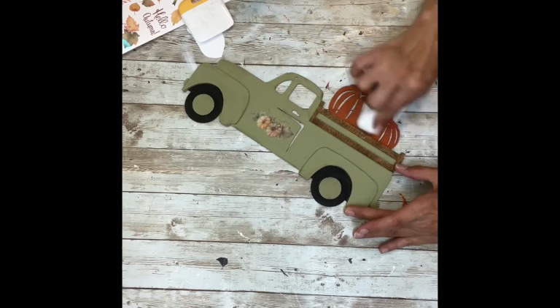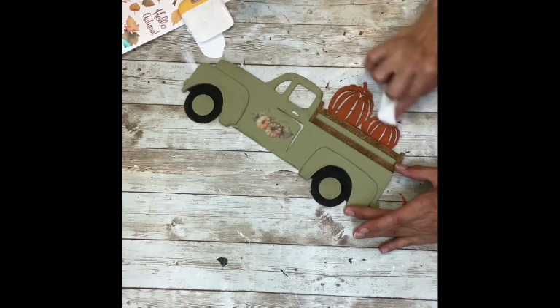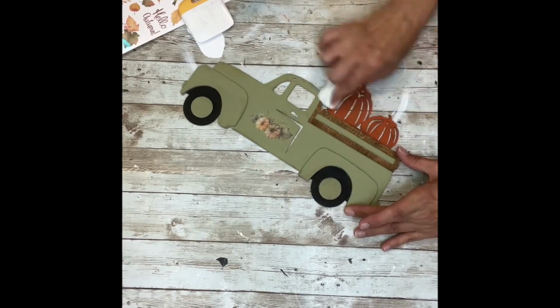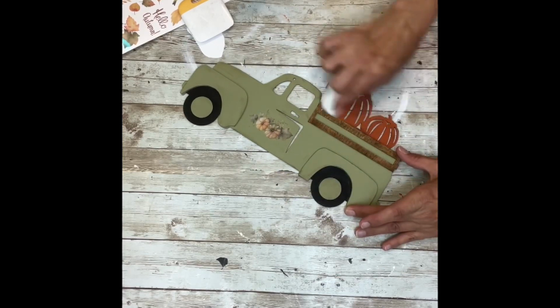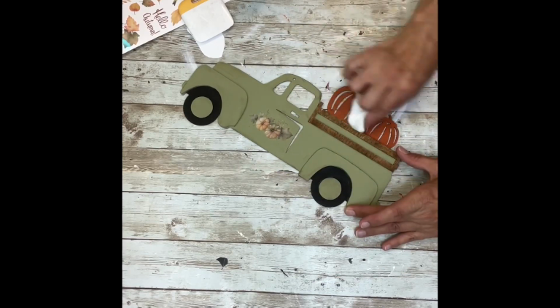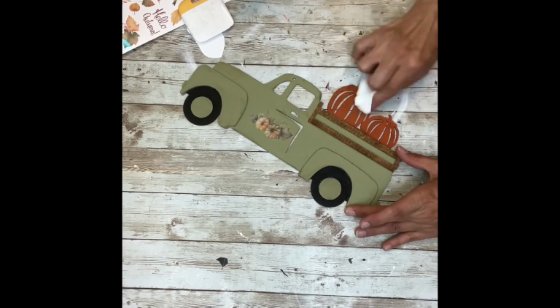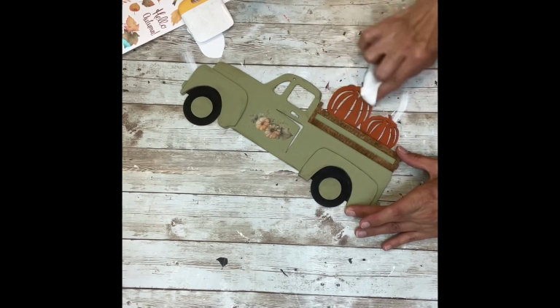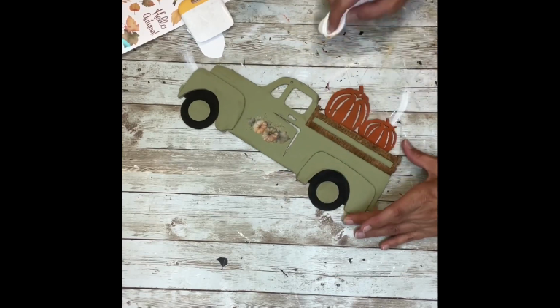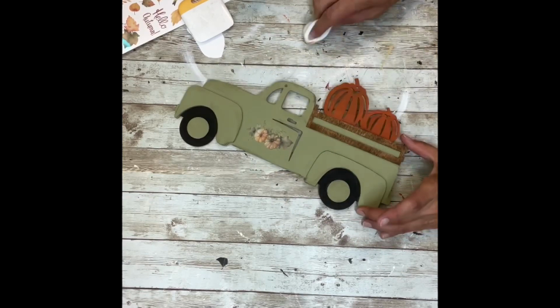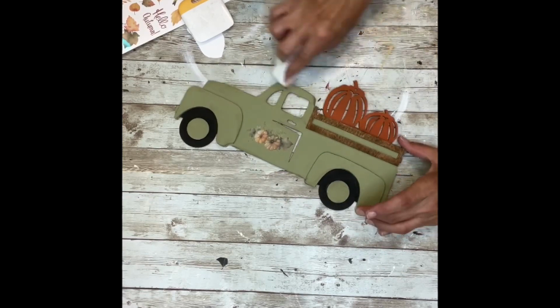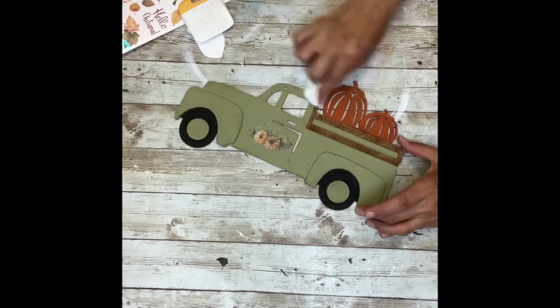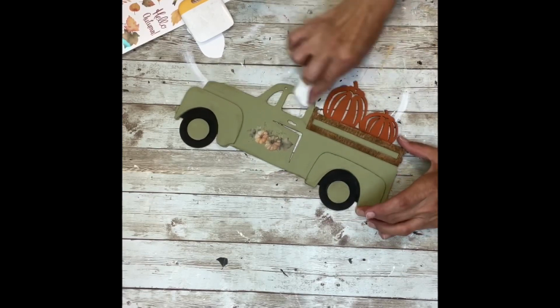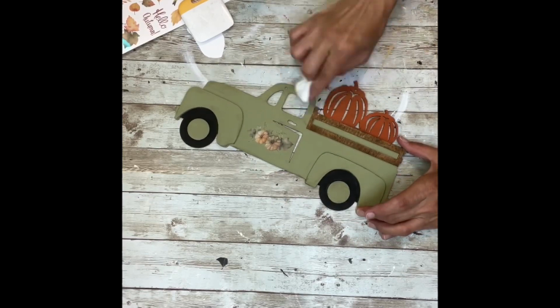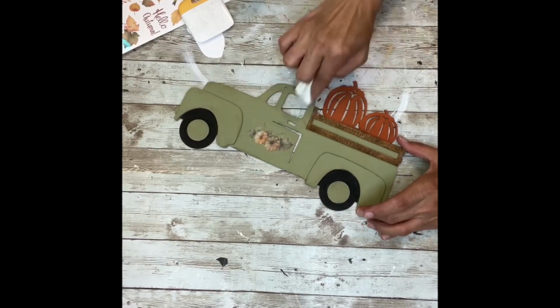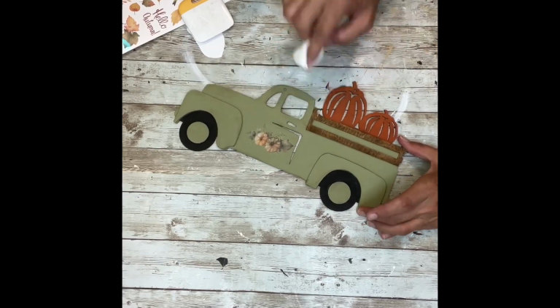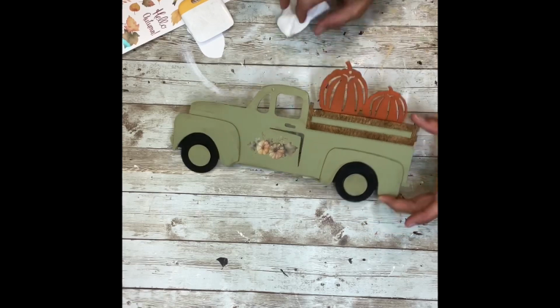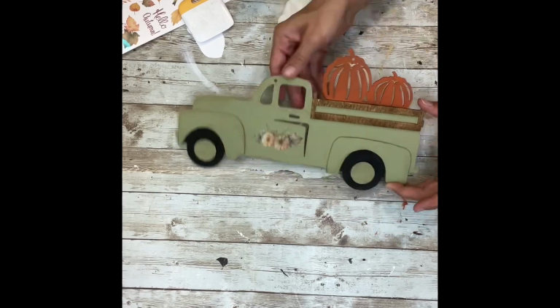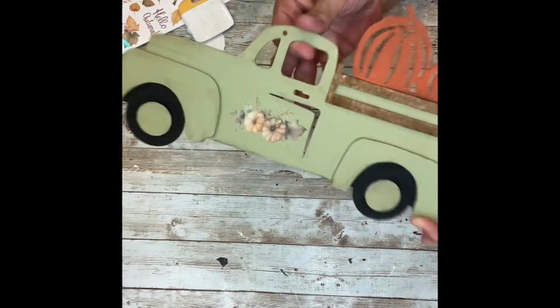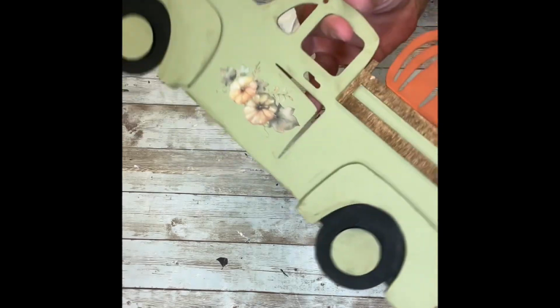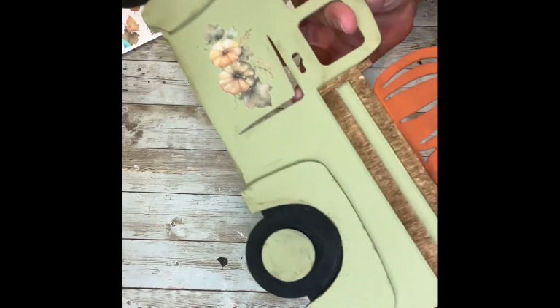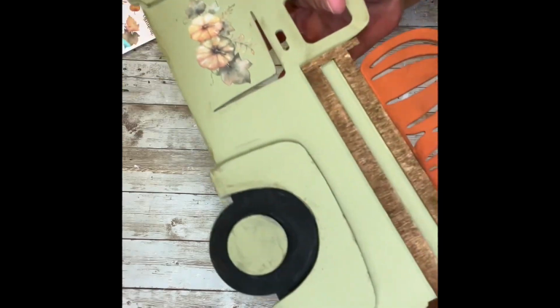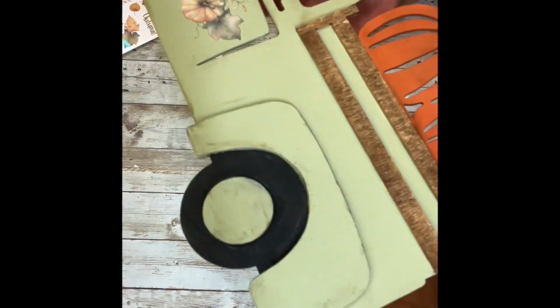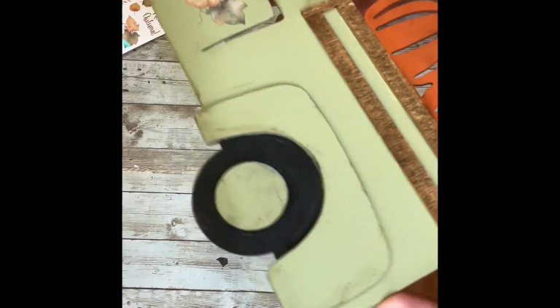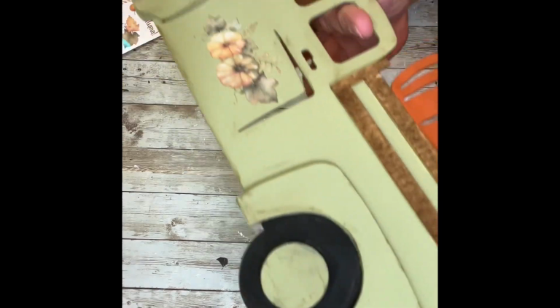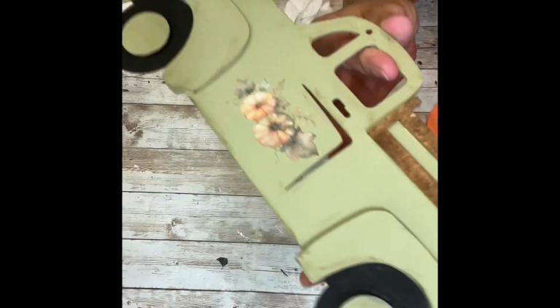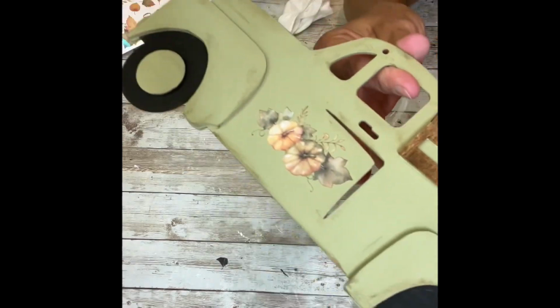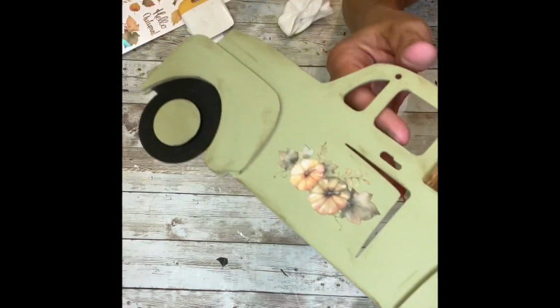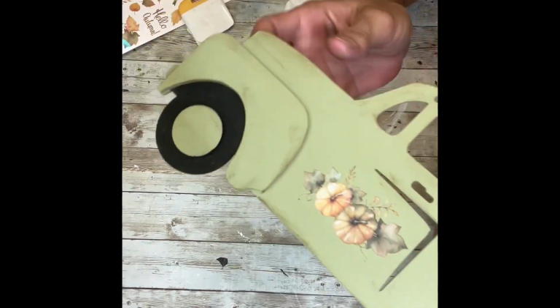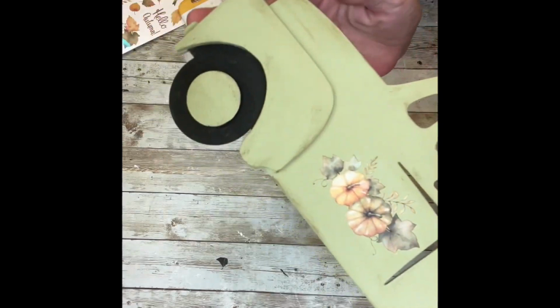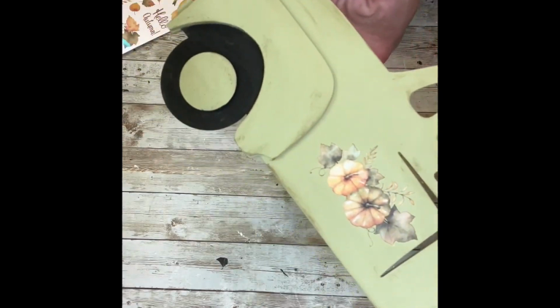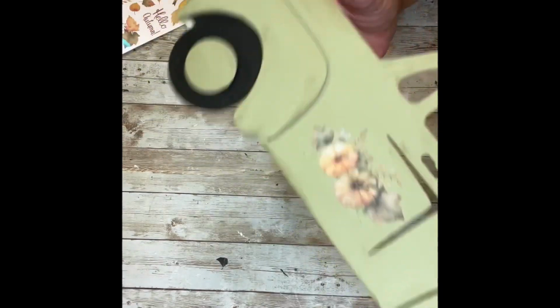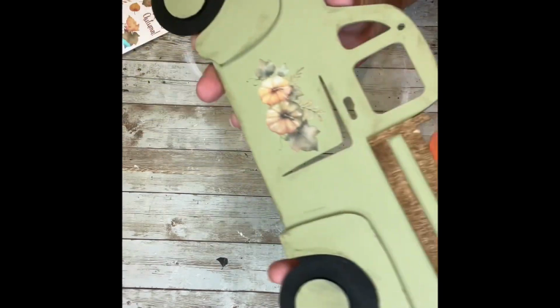I feel like this was the perfect finishing touch for the truck. It looks so adorable, though it's really hard to see on camera.